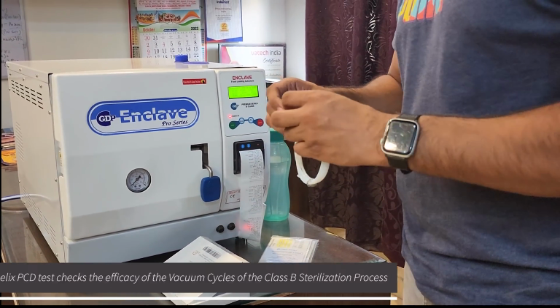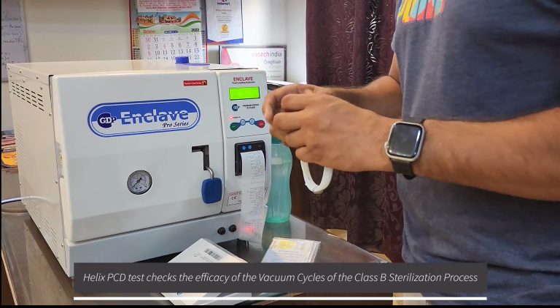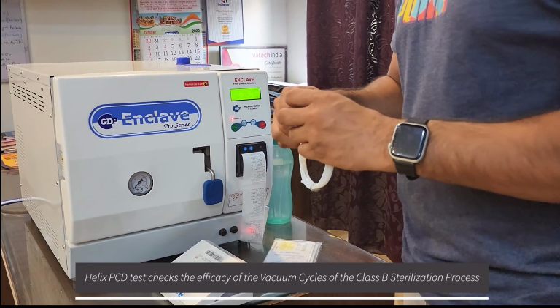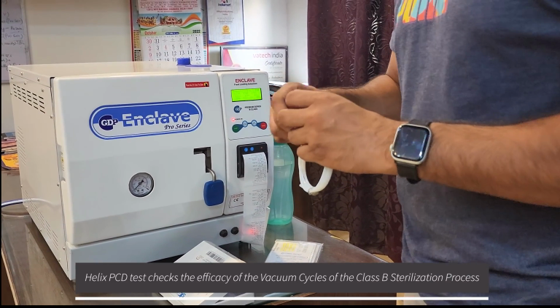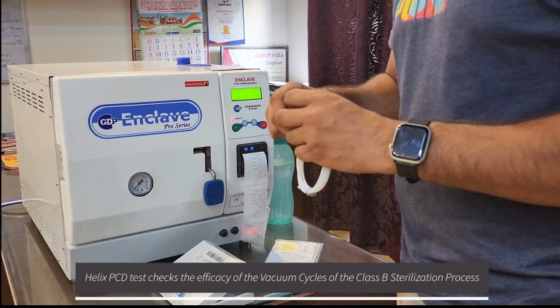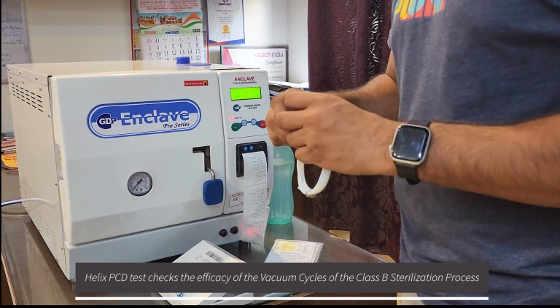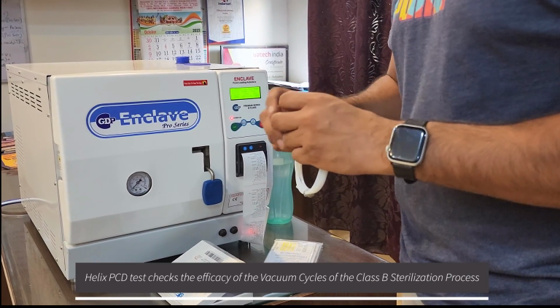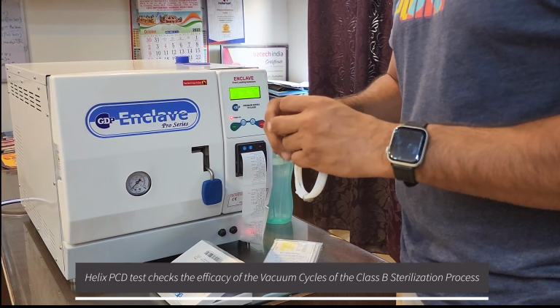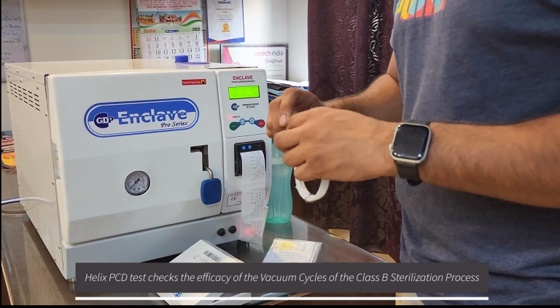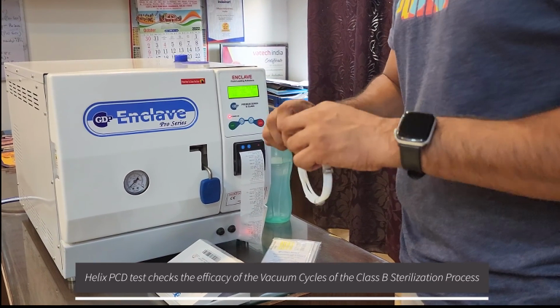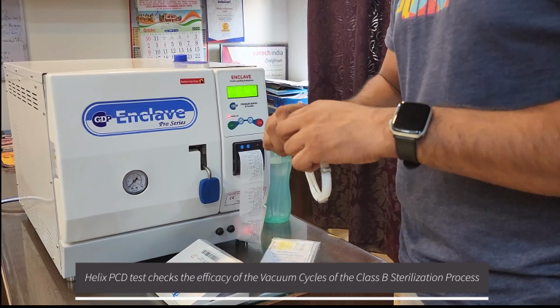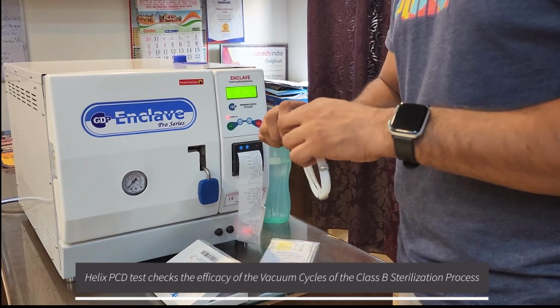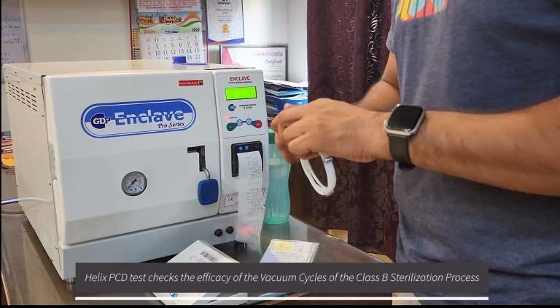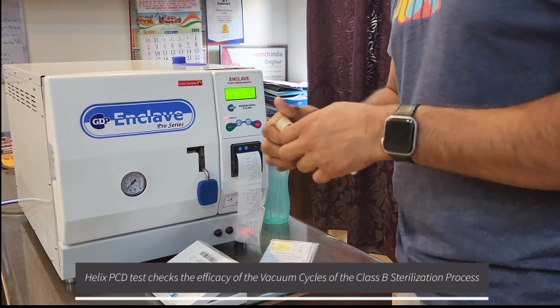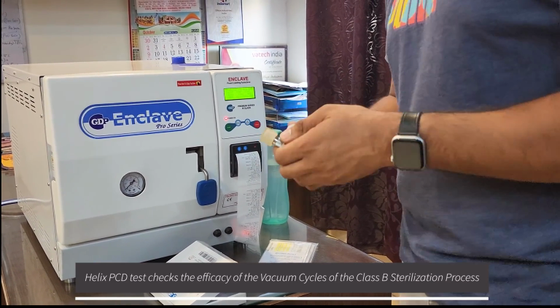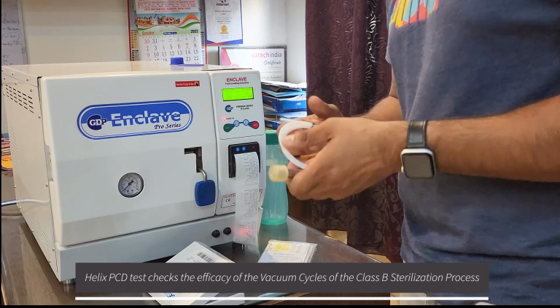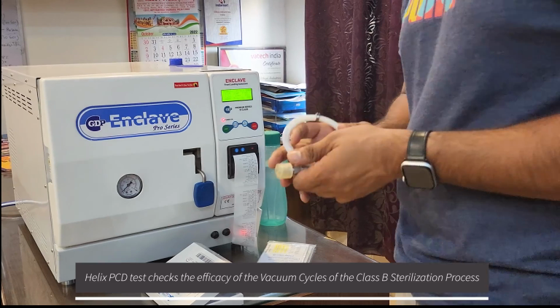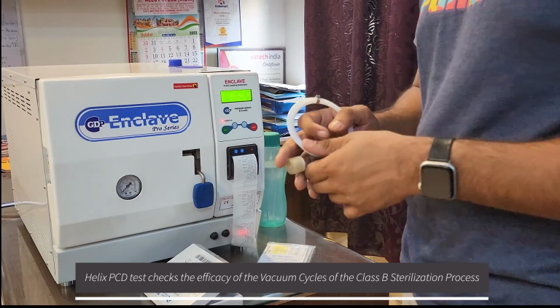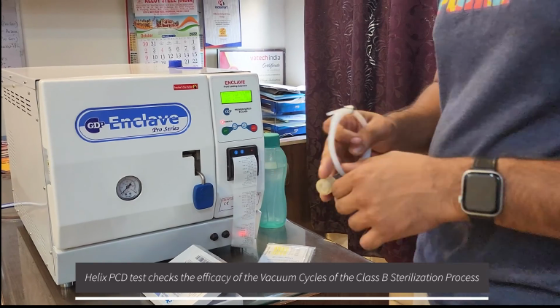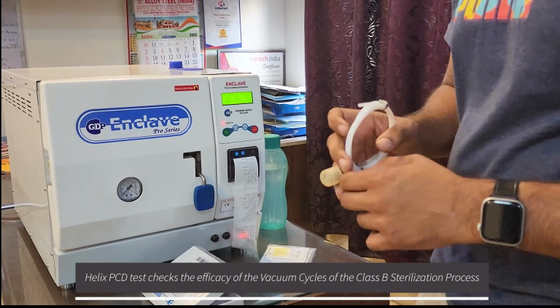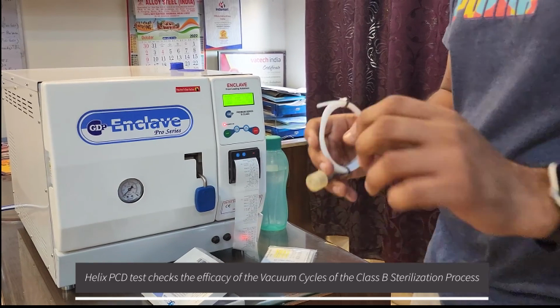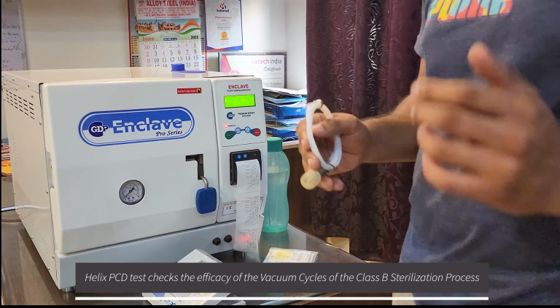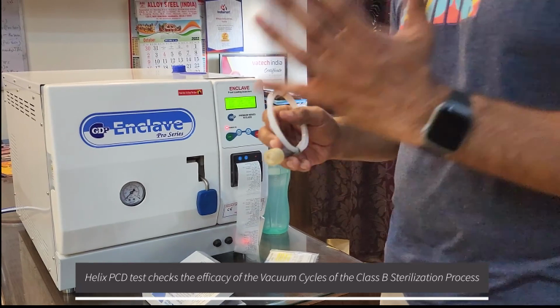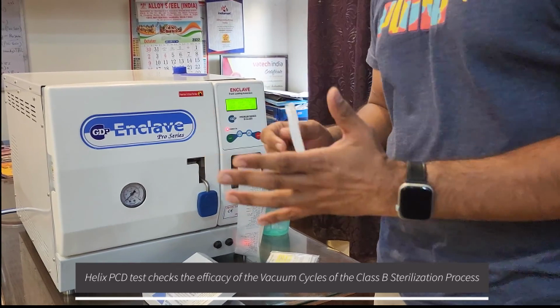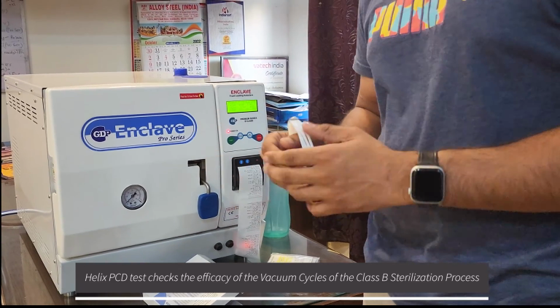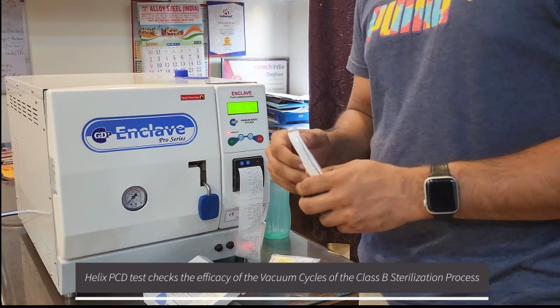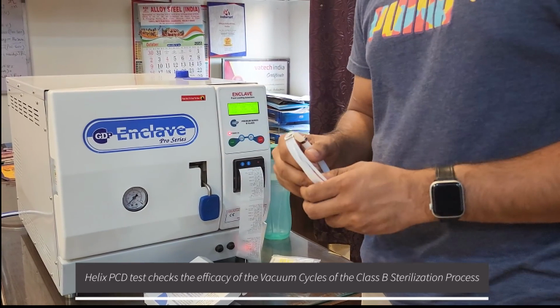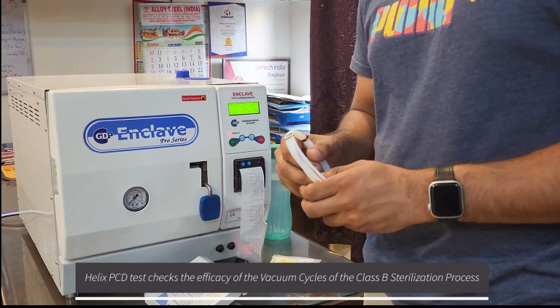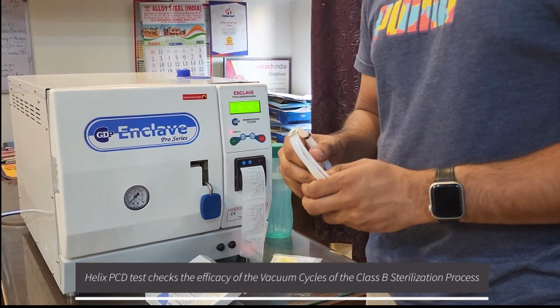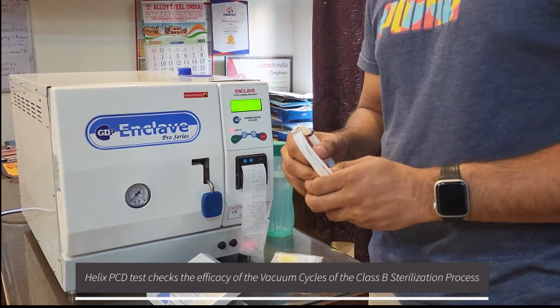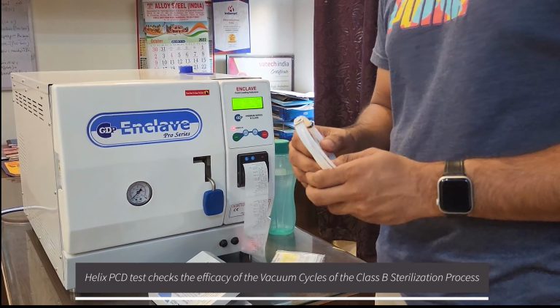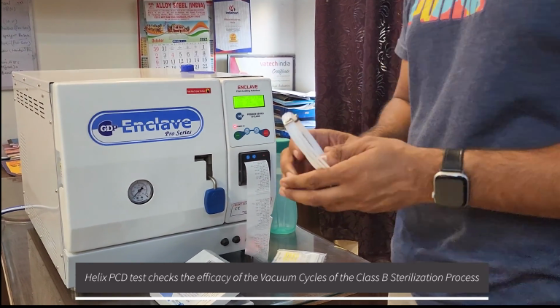The Helix PCD test essentially tests the efficacy of the vacuum cycles of the autoclave.